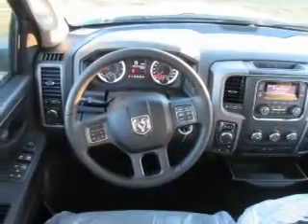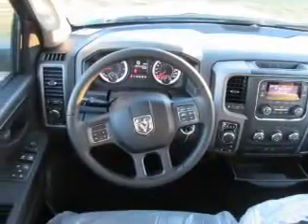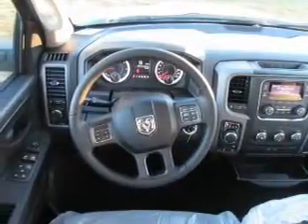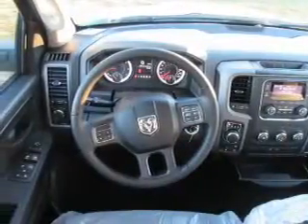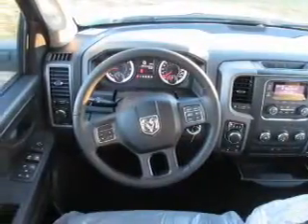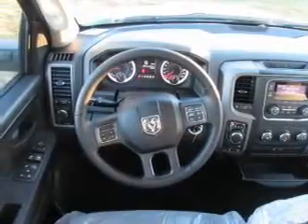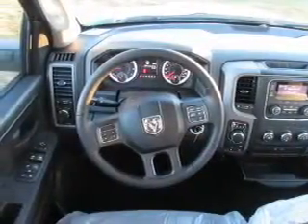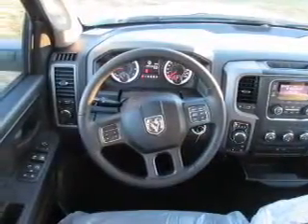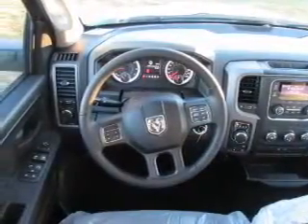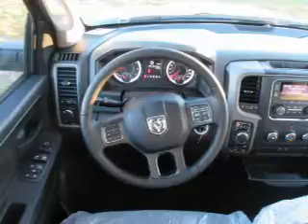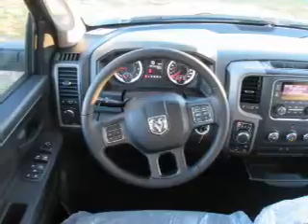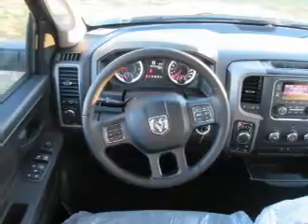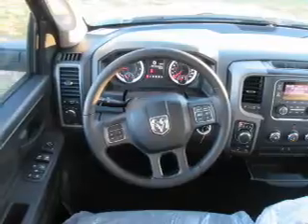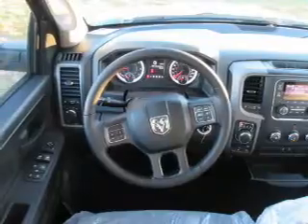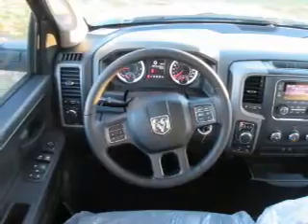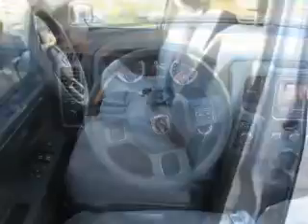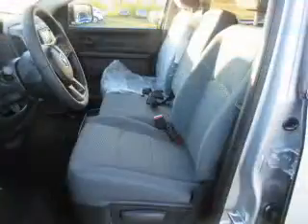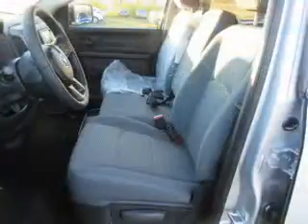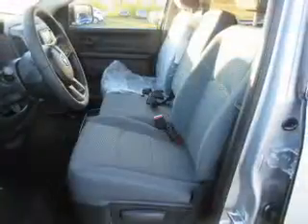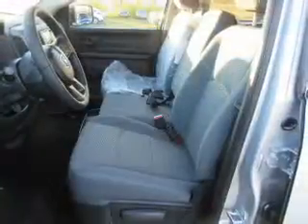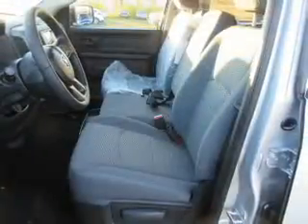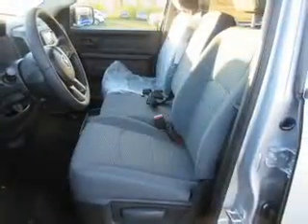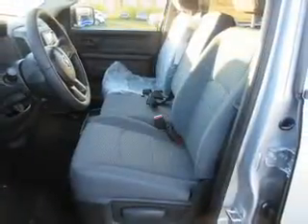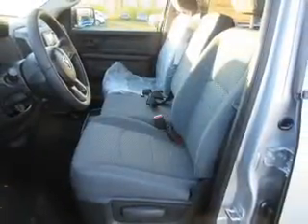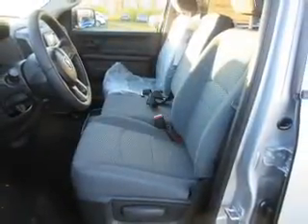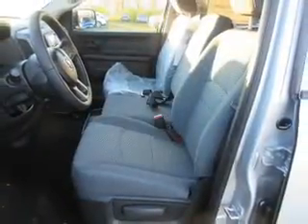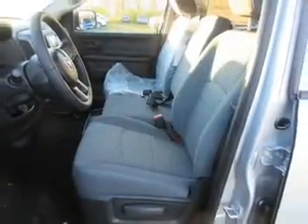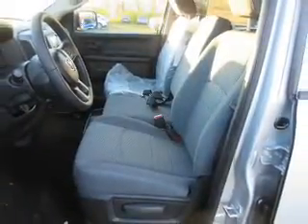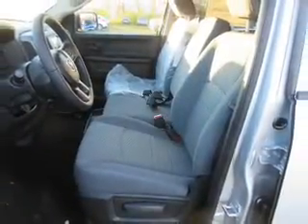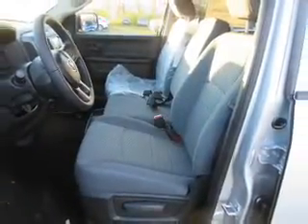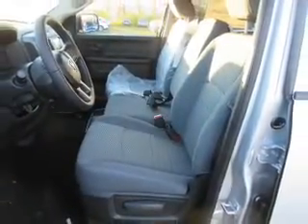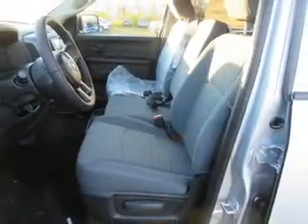Child safety locks, cruise control, child restraint seats, power outlets — great quality at a great price.